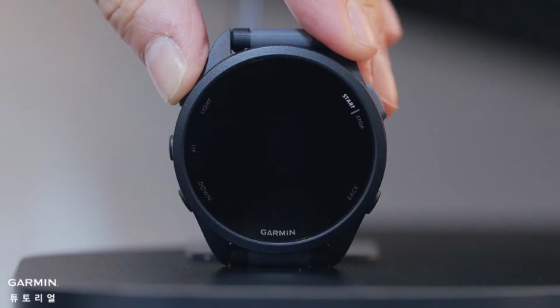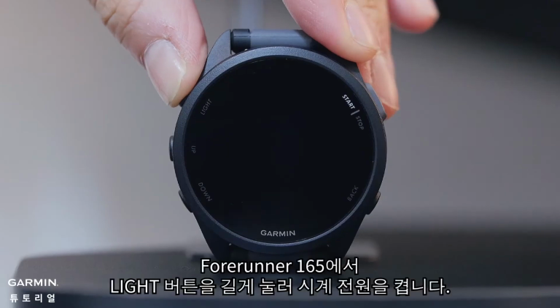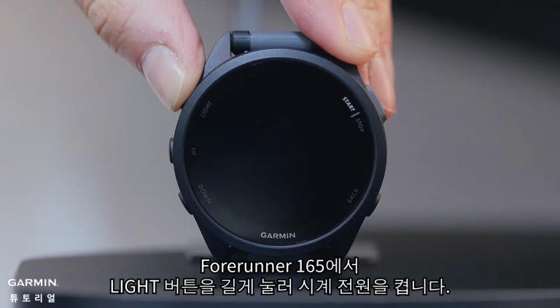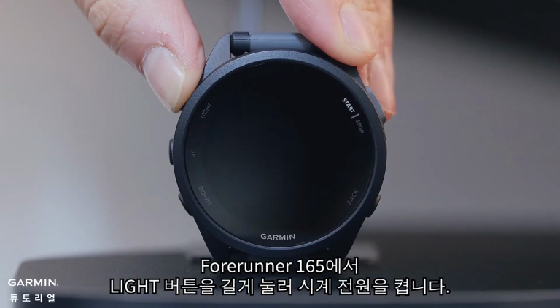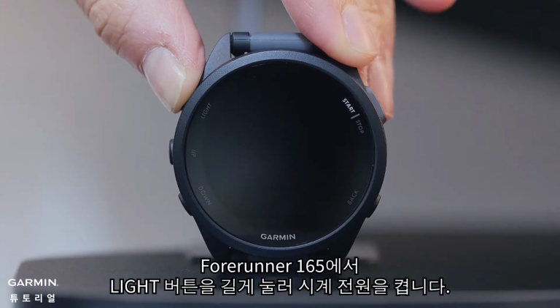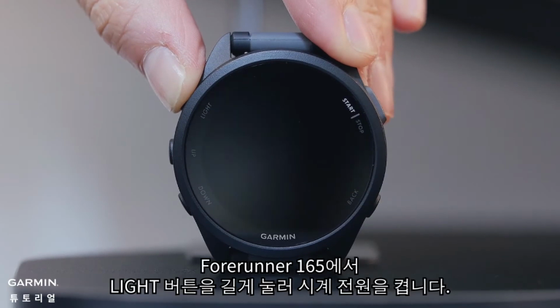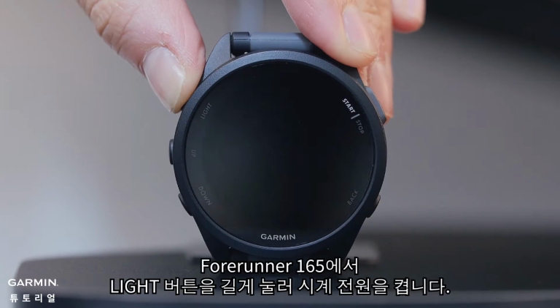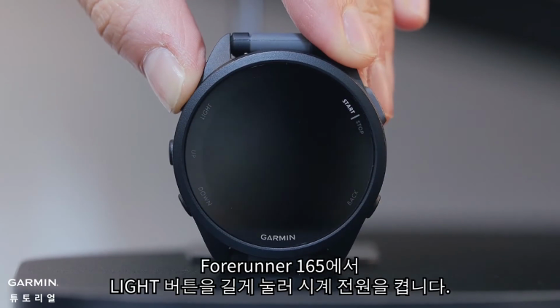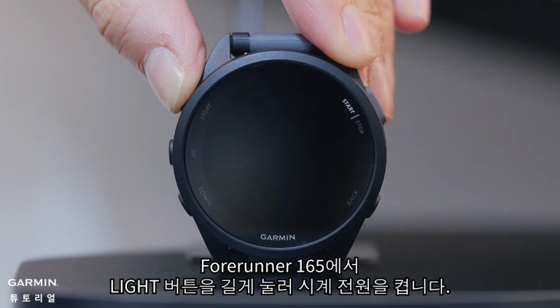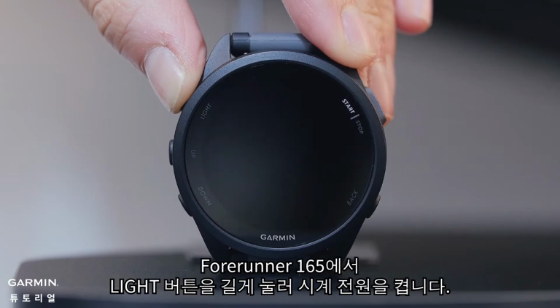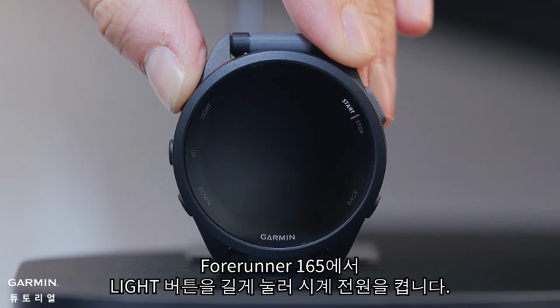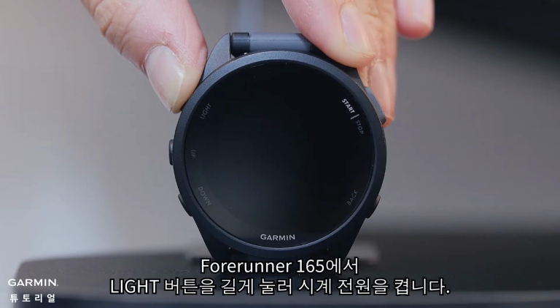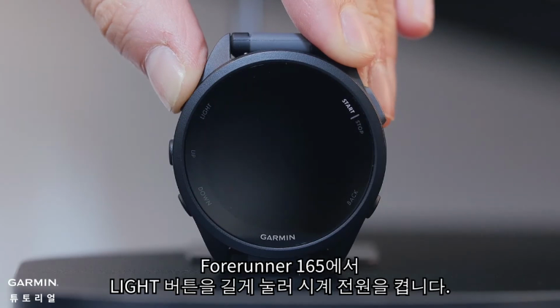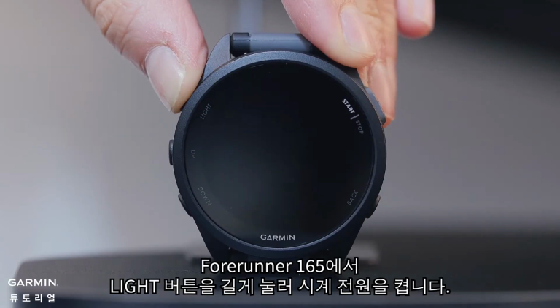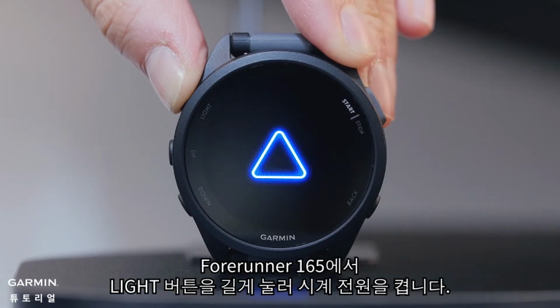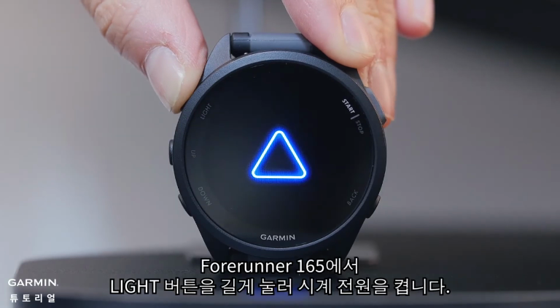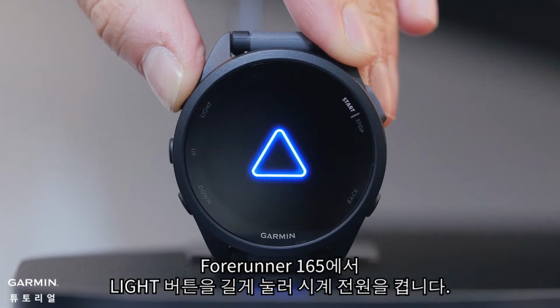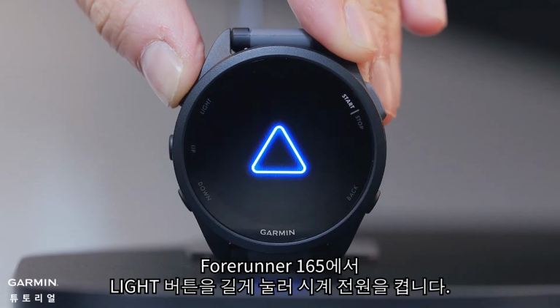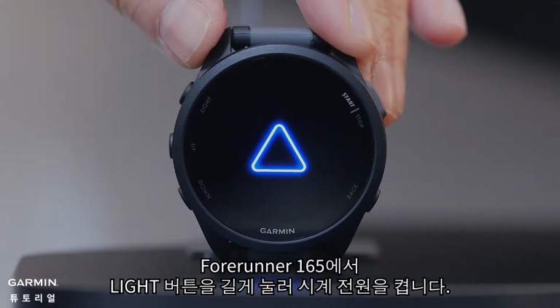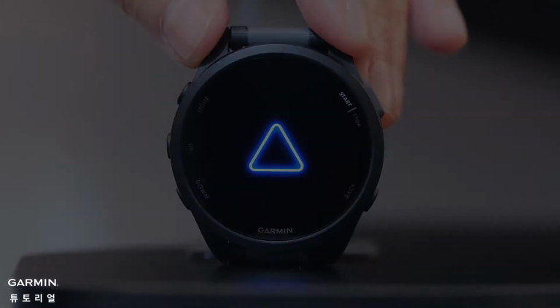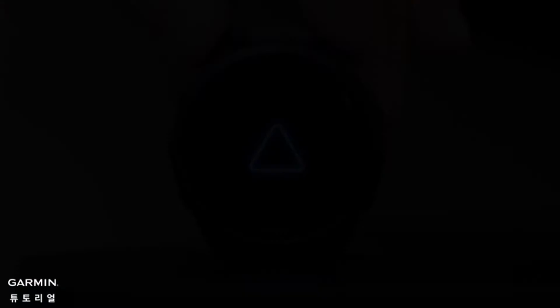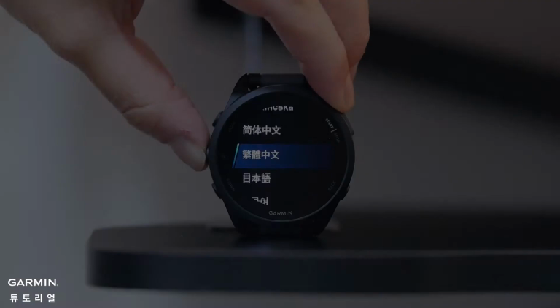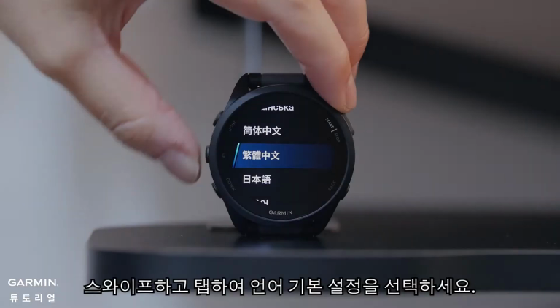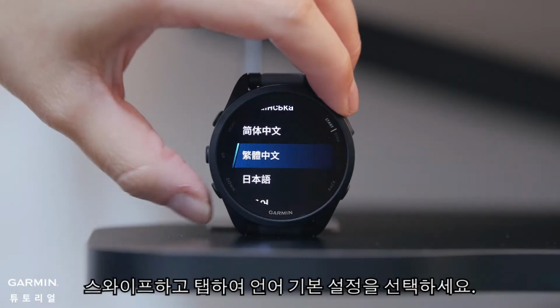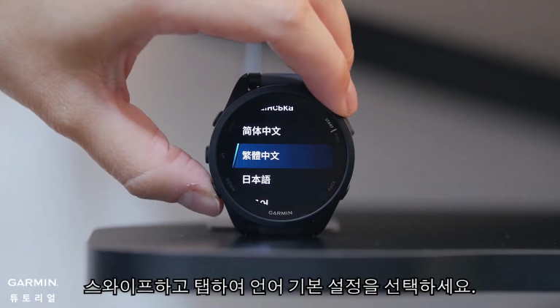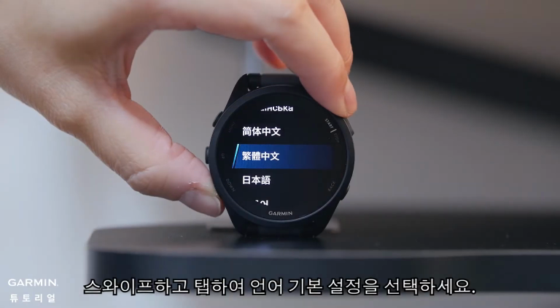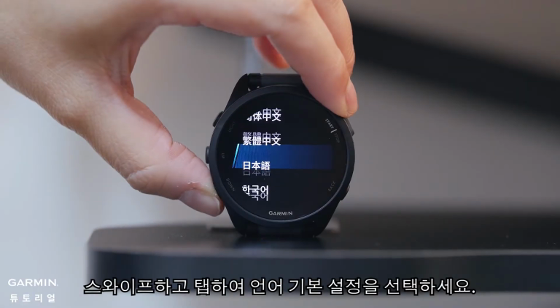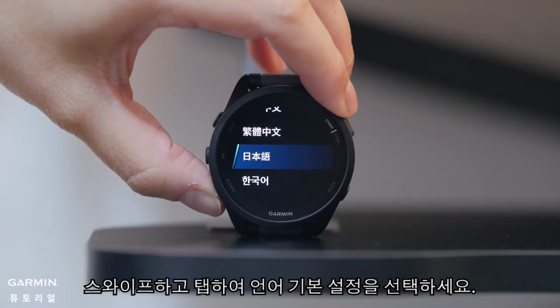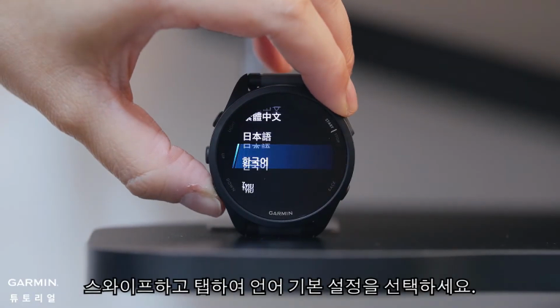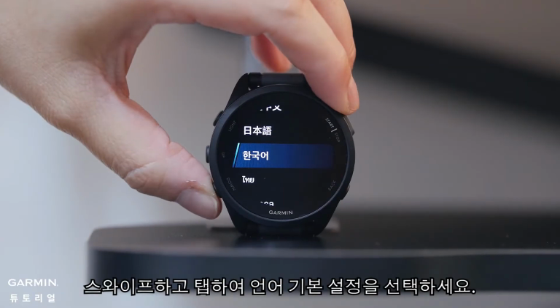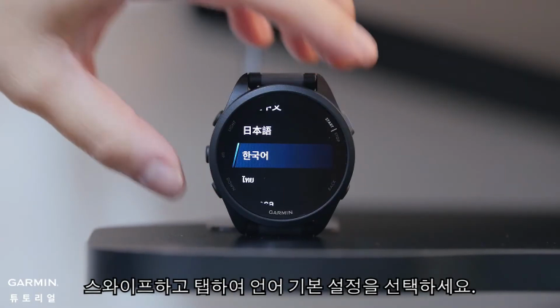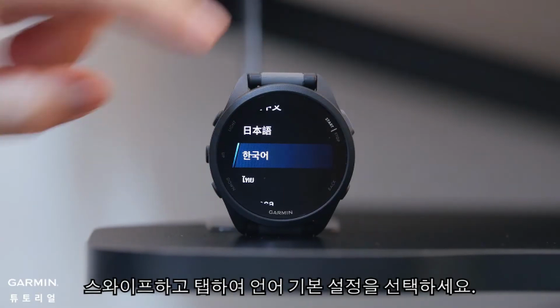On your Forerunner 165, press and hold the light button to power on your watch. Swipe and tap to select your language preference.